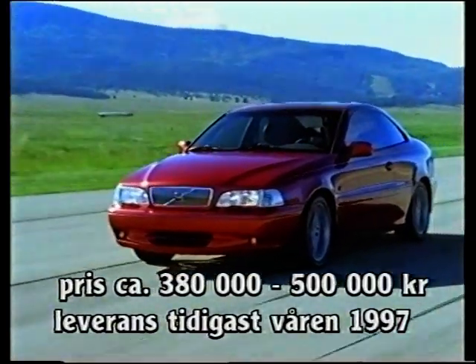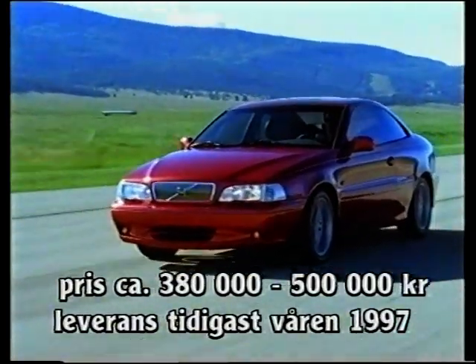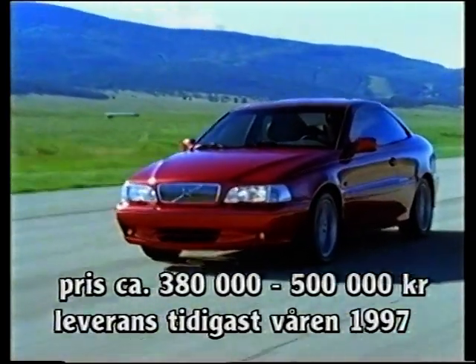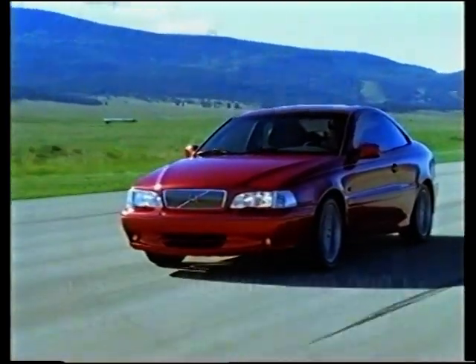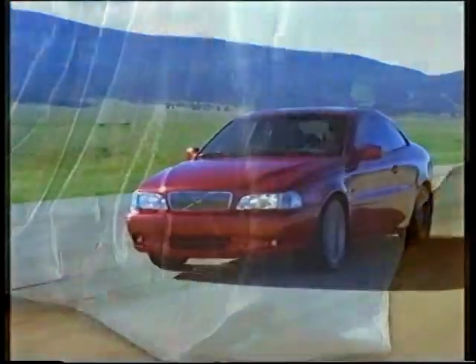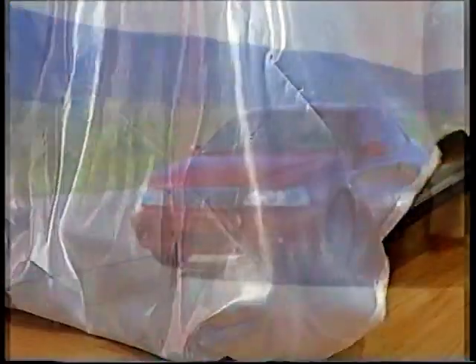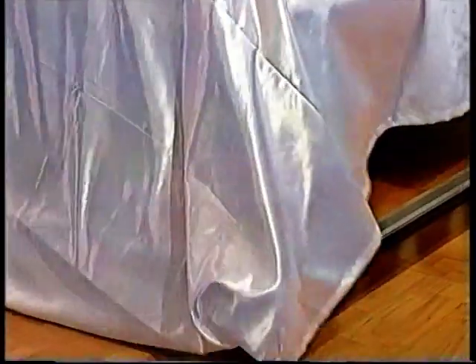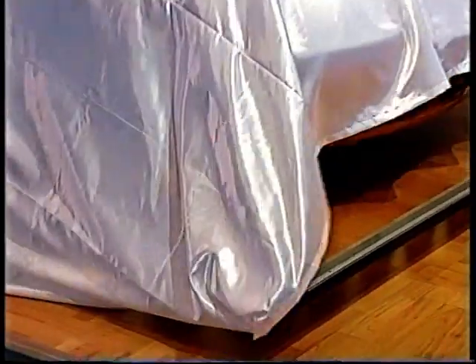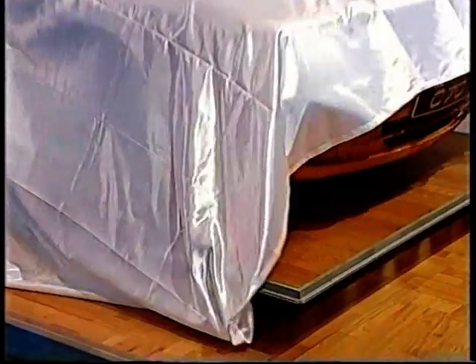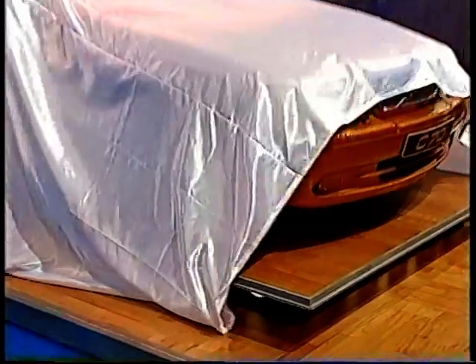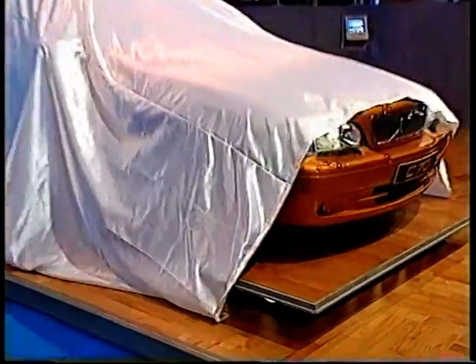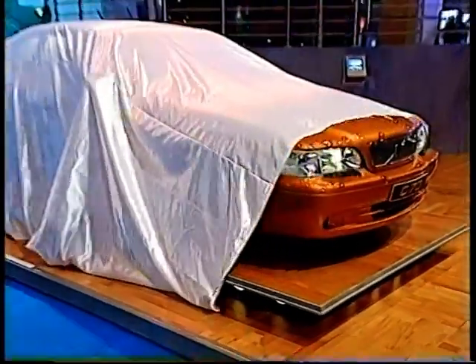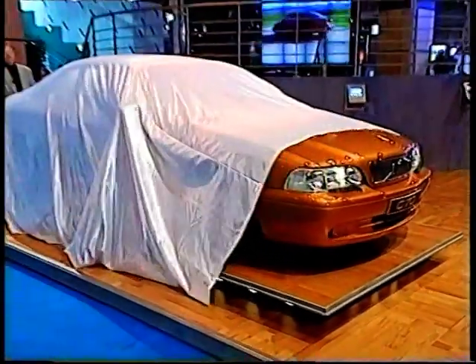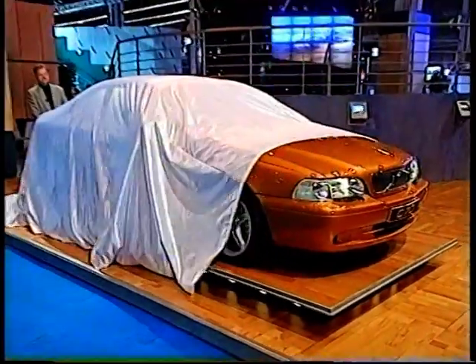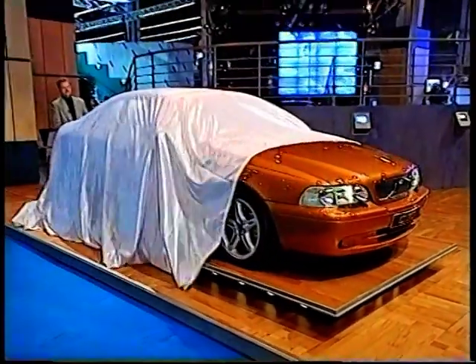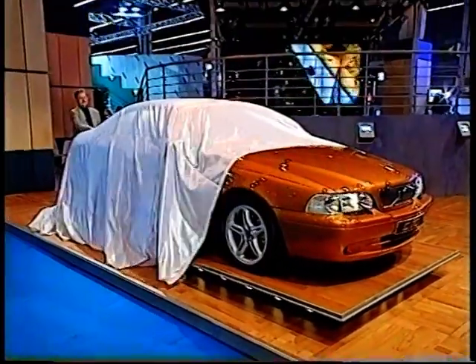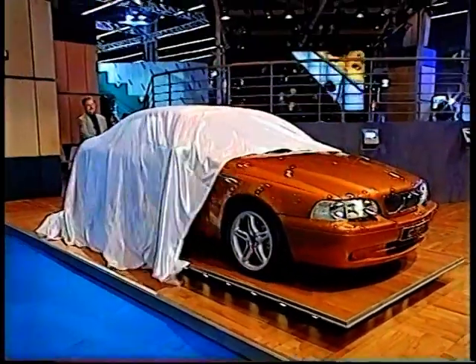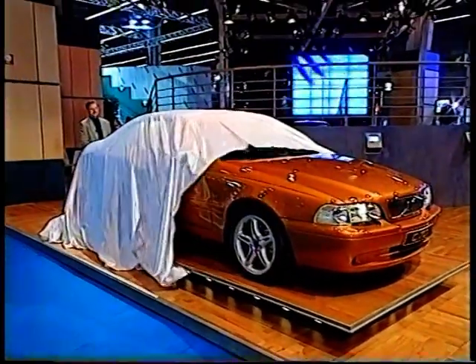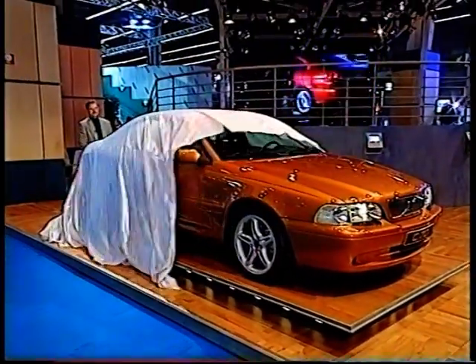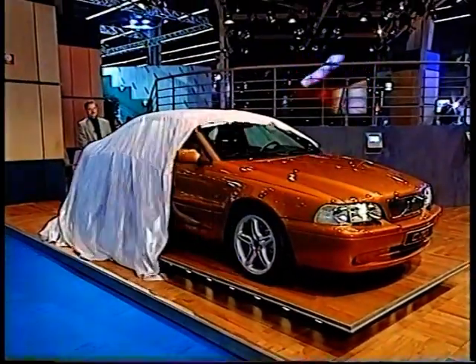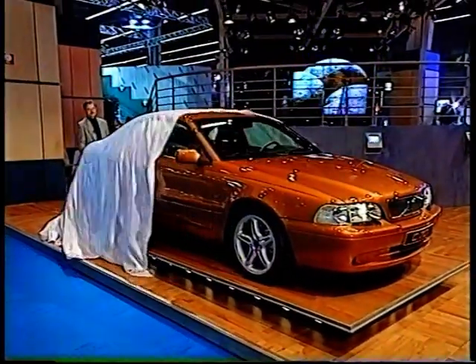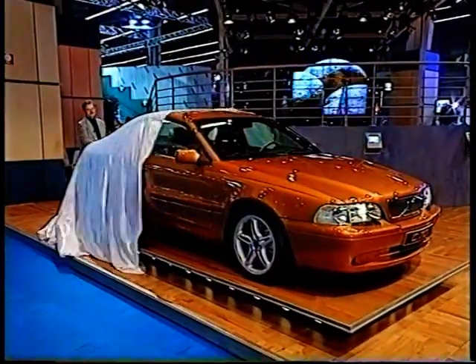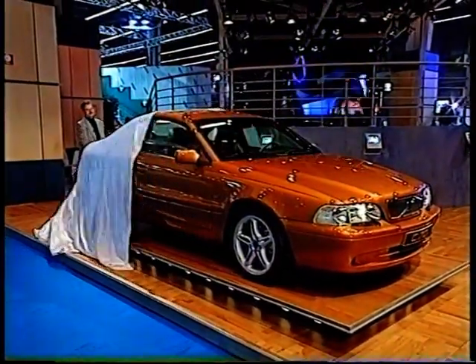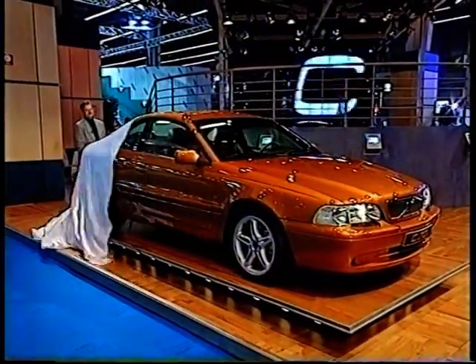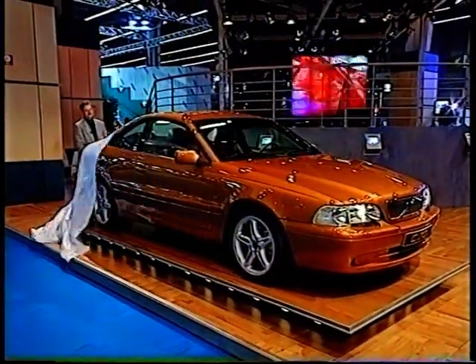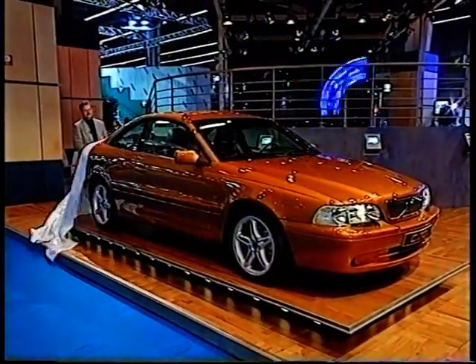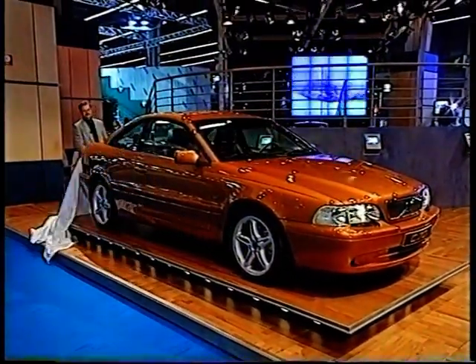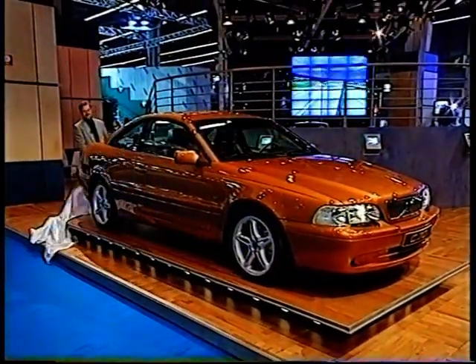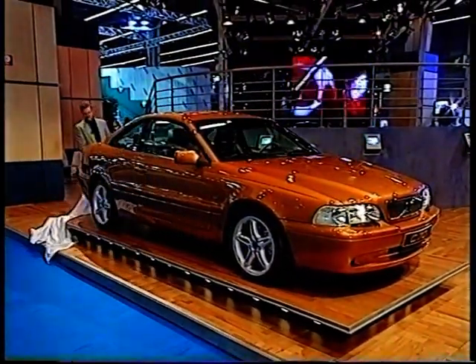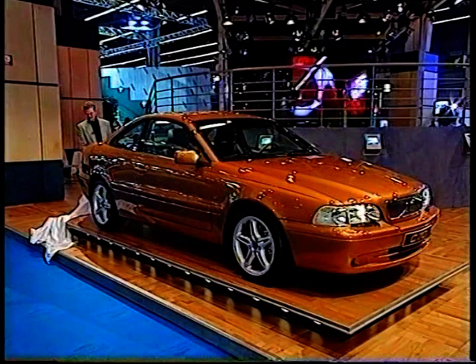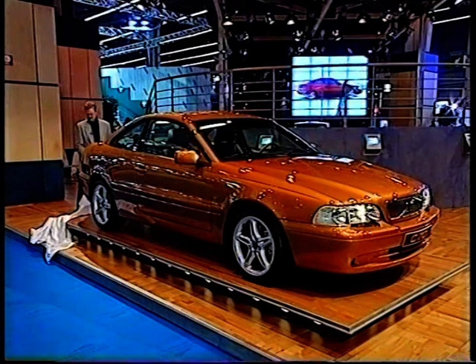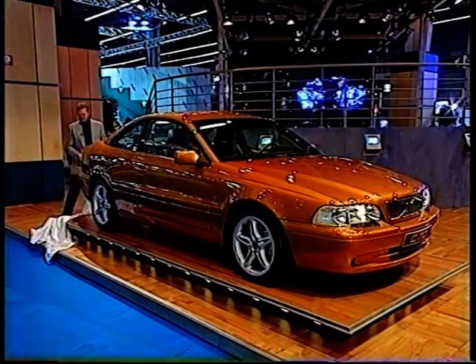Man skulle faktiskt kunna kalla den här bilen för en blondin med hjärna. Alltså, väldigt vacker på utsidan, men begåvad under. (One could actually call this car a blonde with brains — very beautiful on the outside, but gifted underneath.)